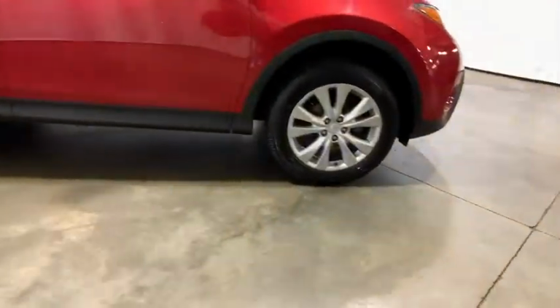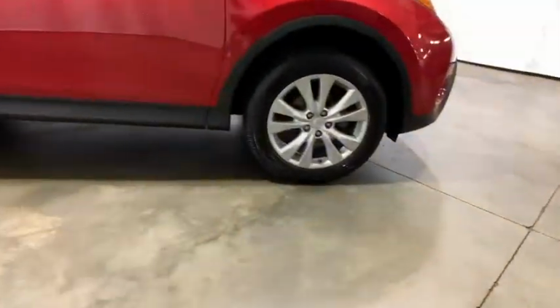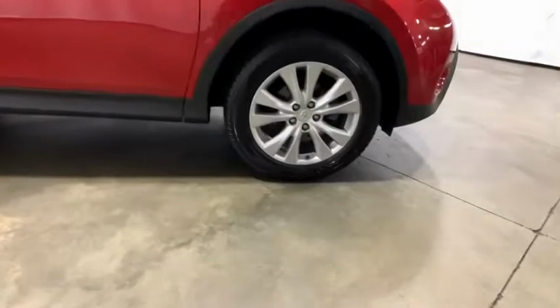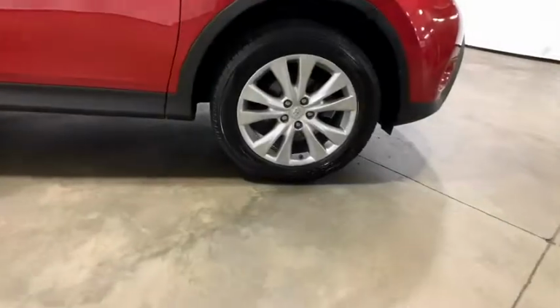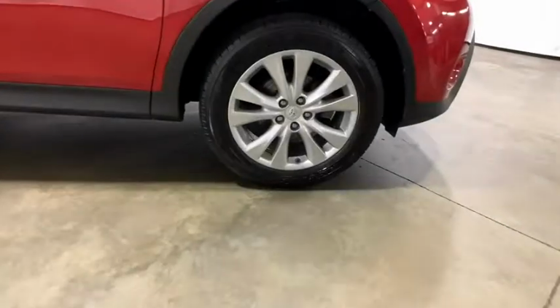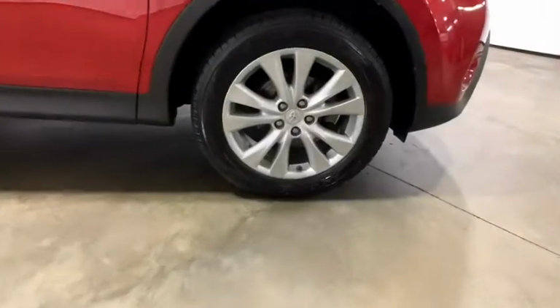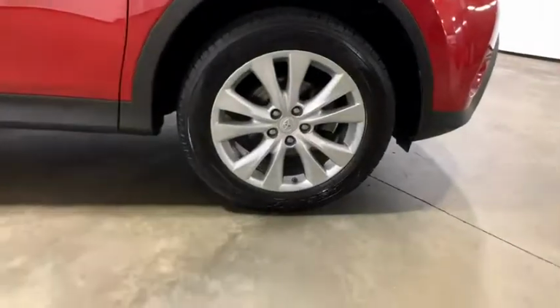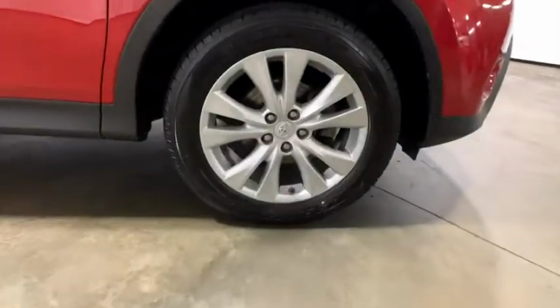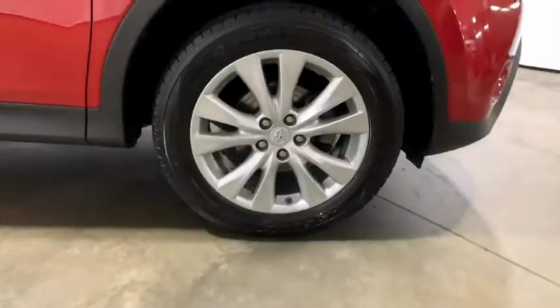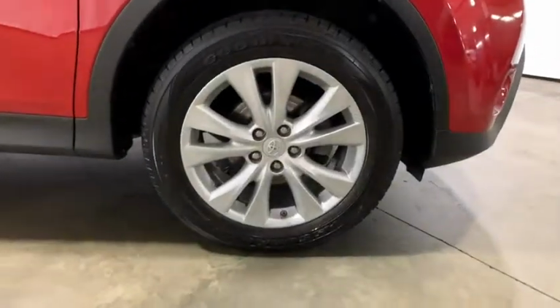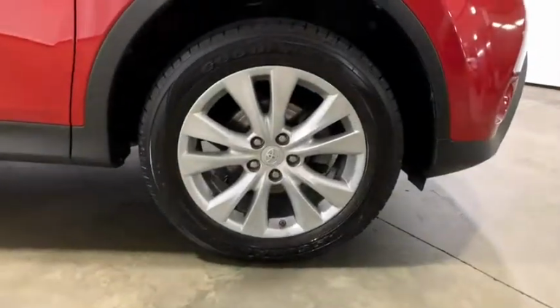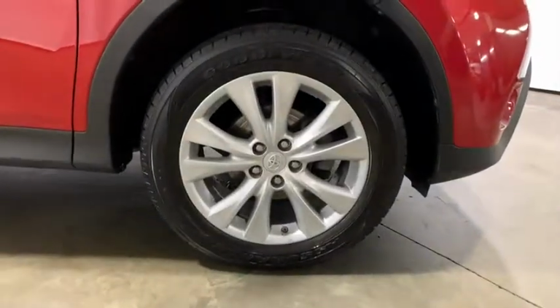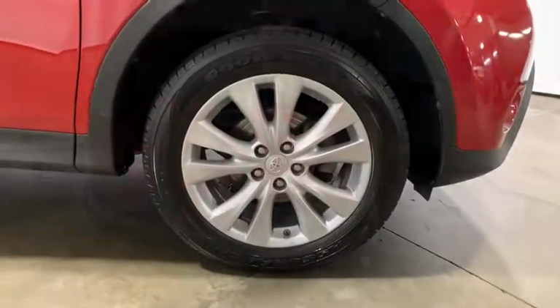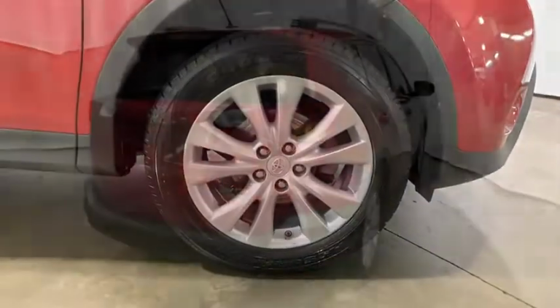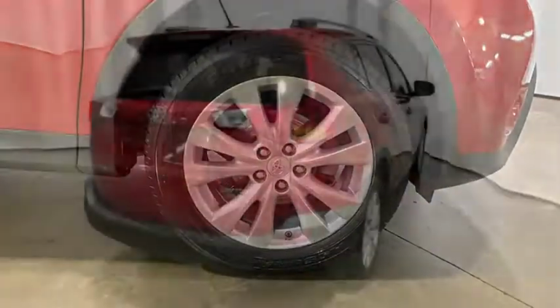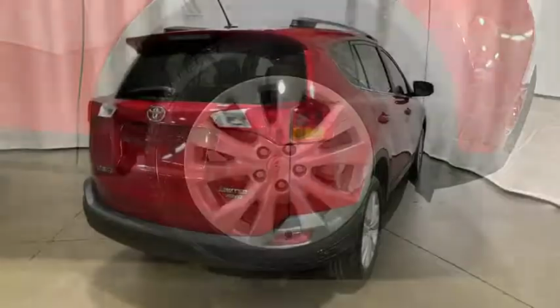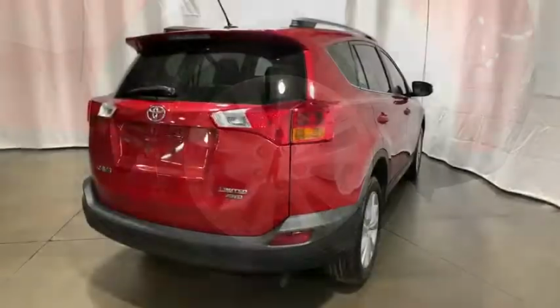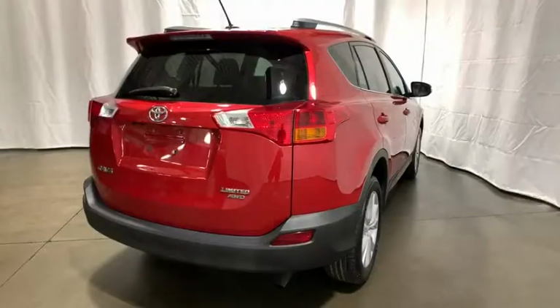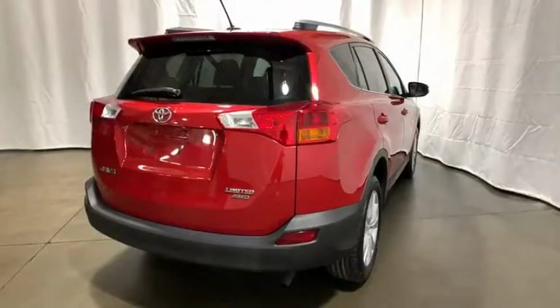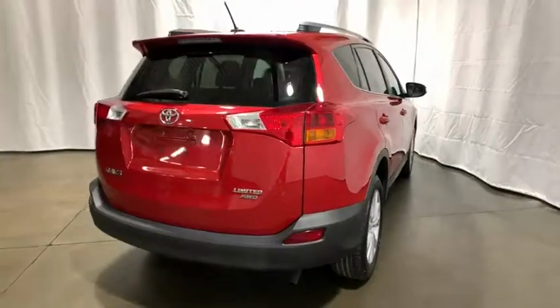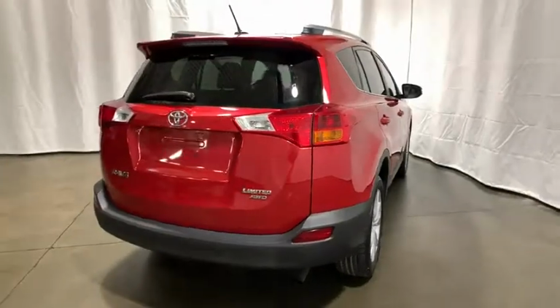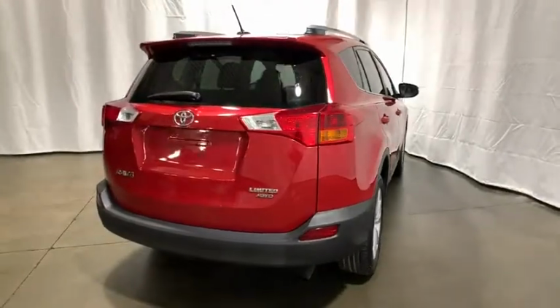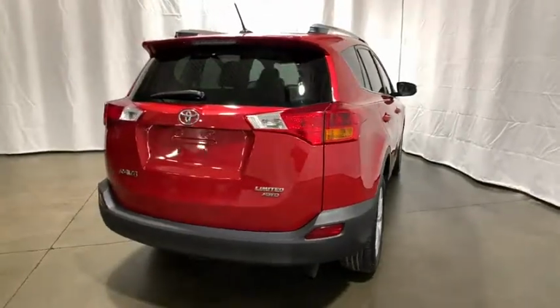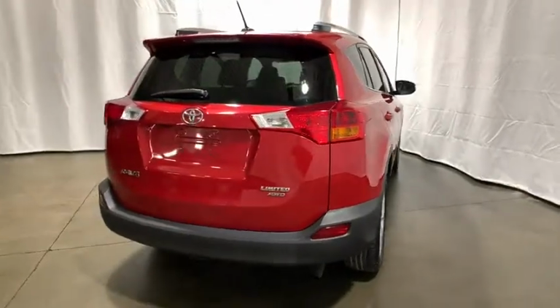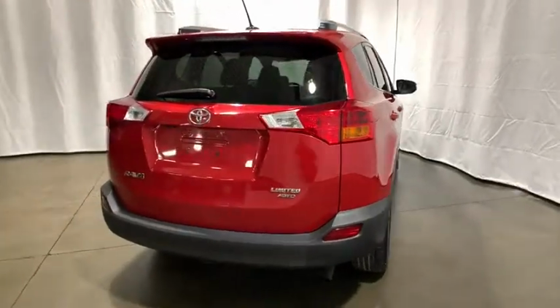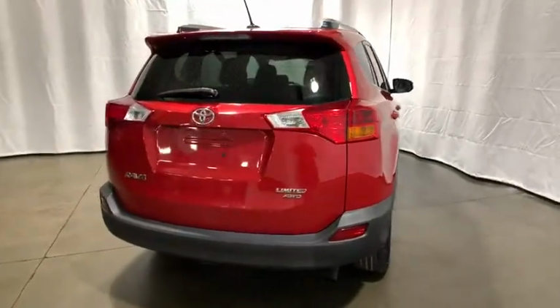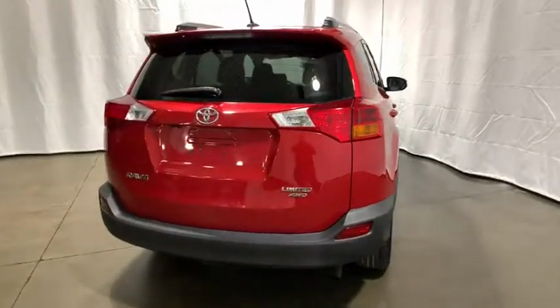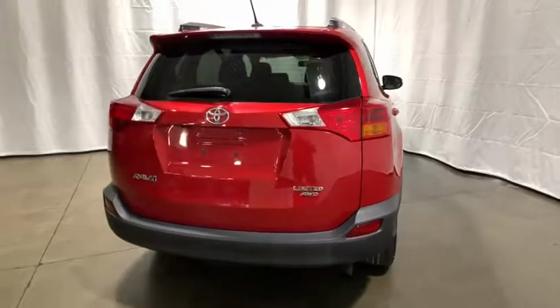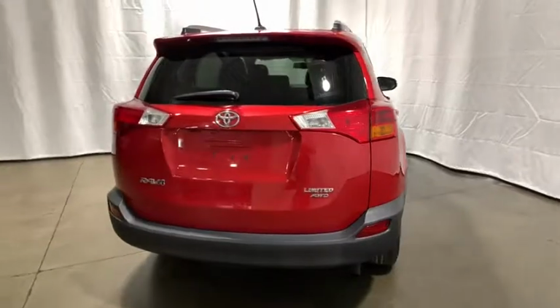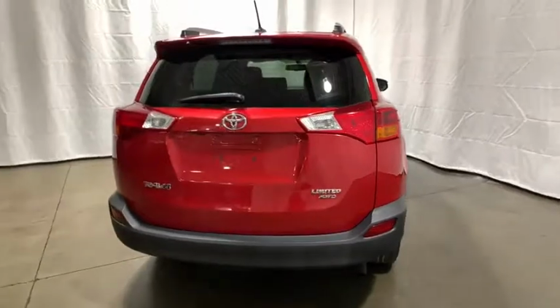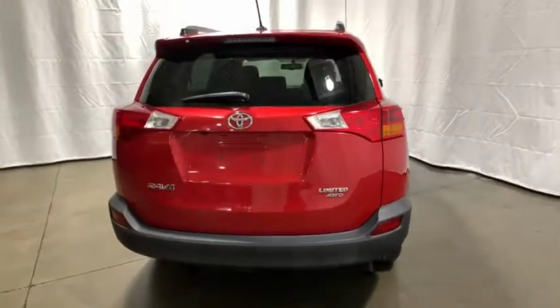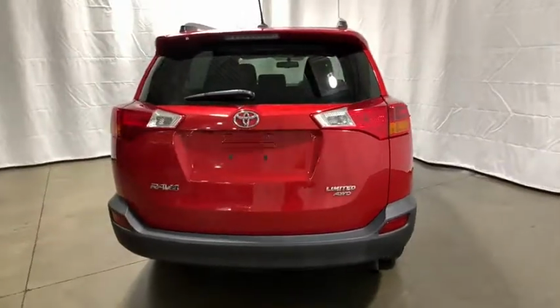This vehicle has less than 40,000 miles. Here are some of this vehicle's great options: power liftgate,